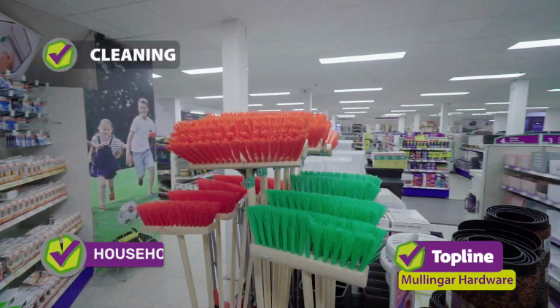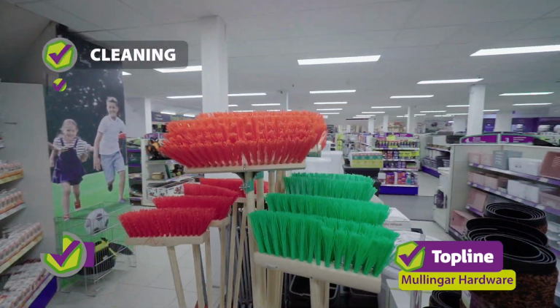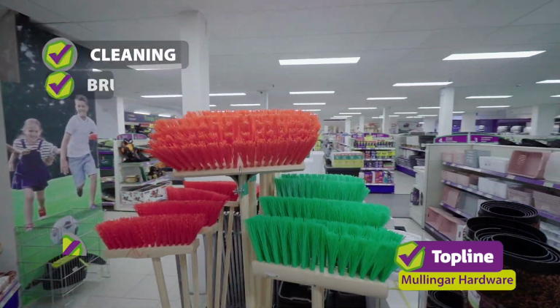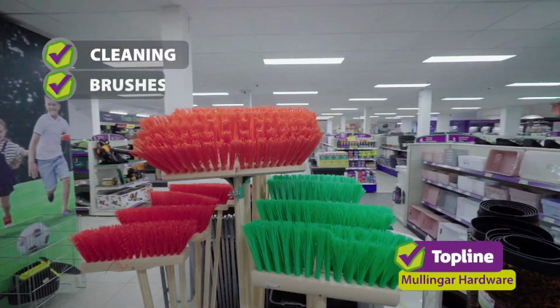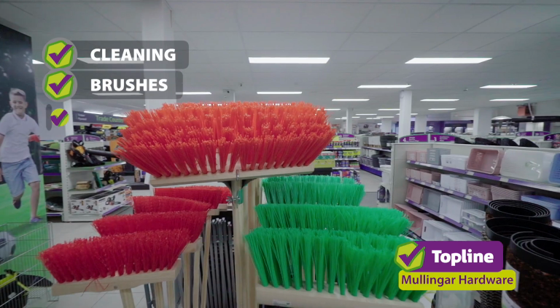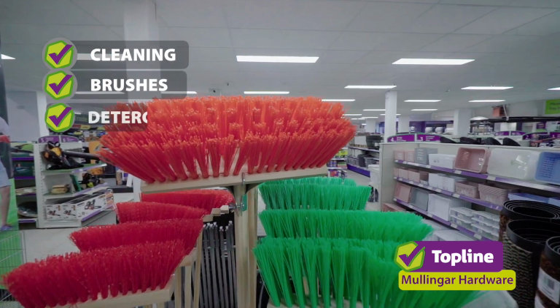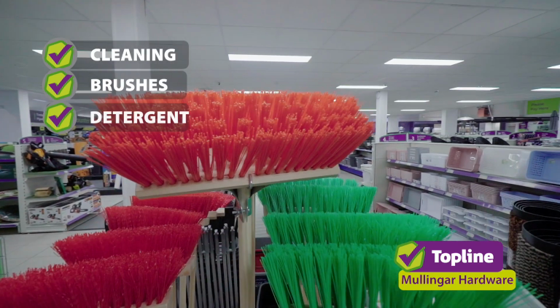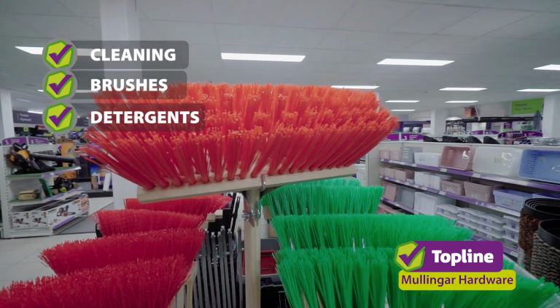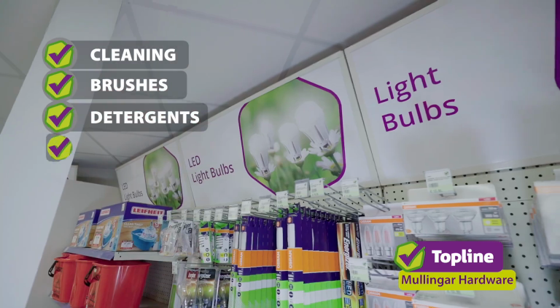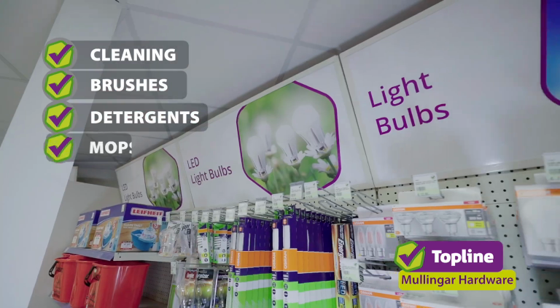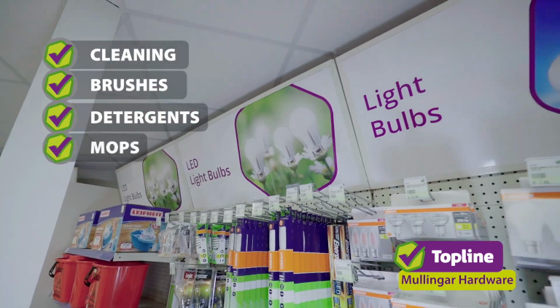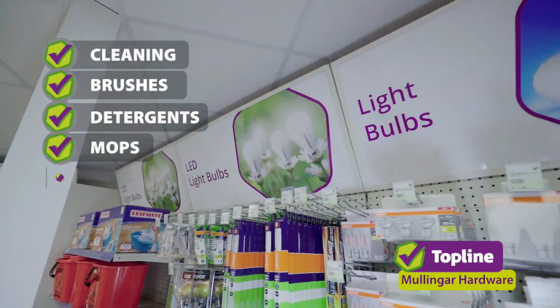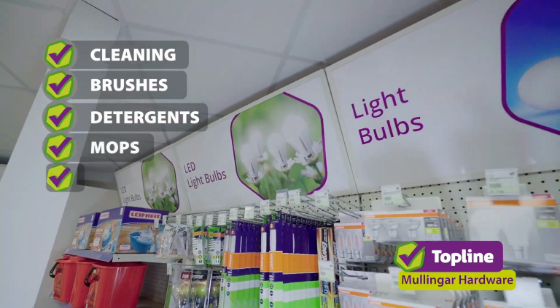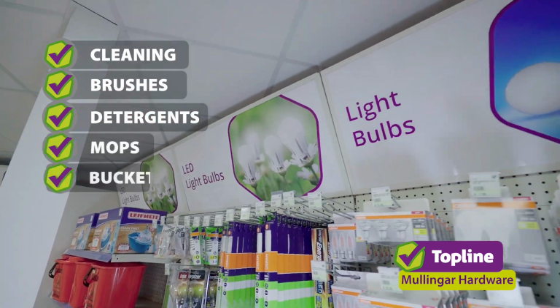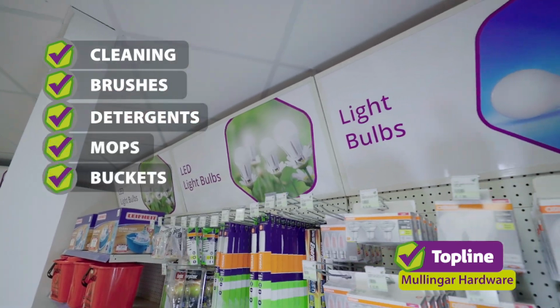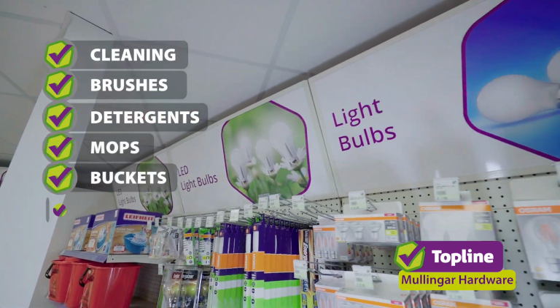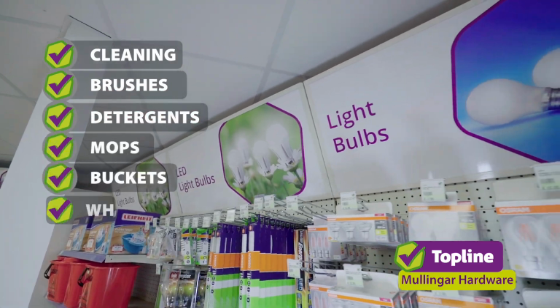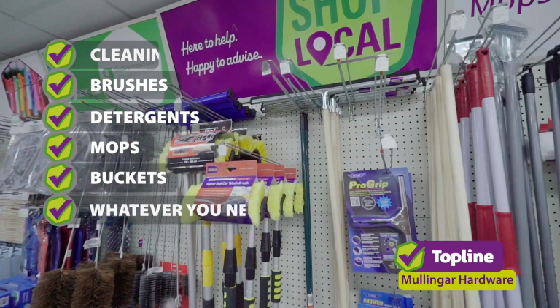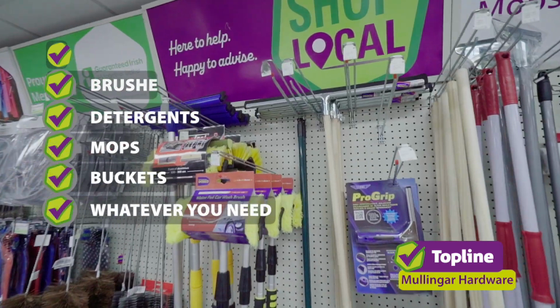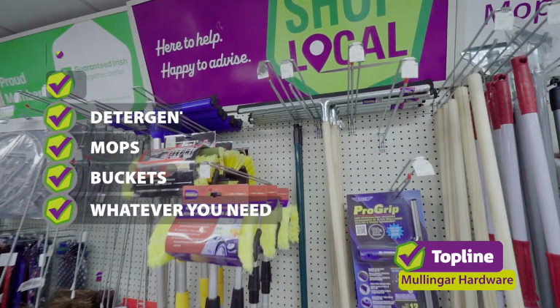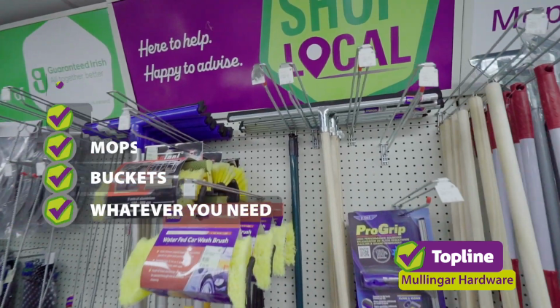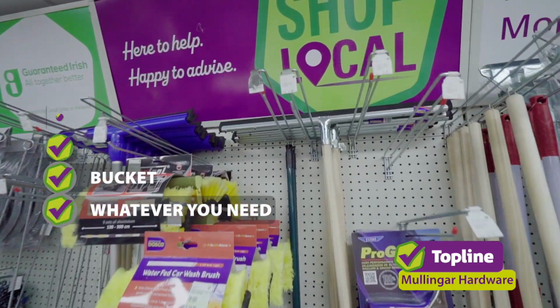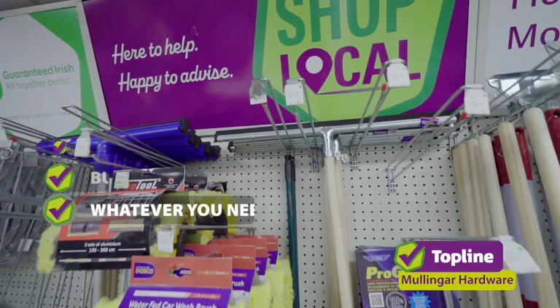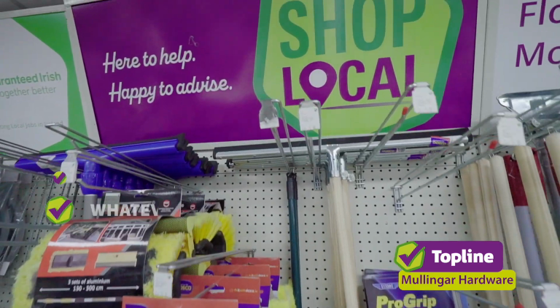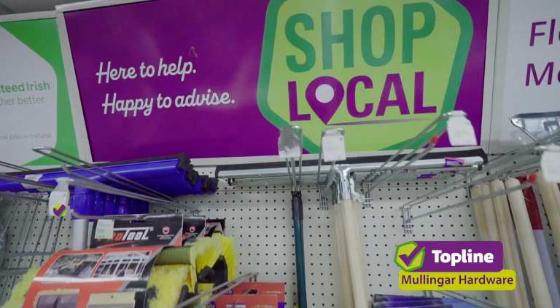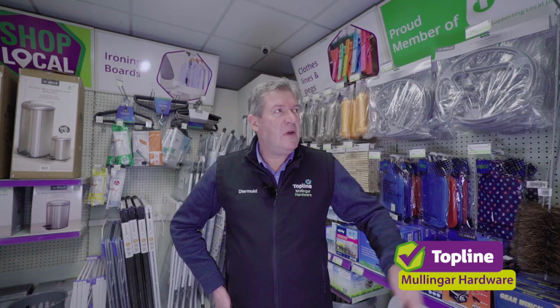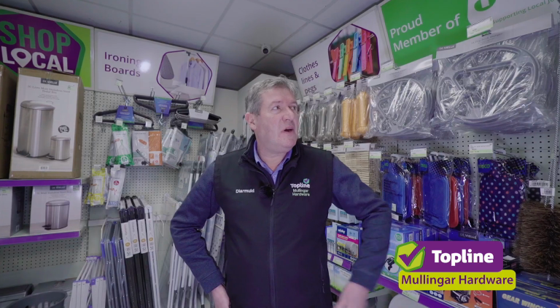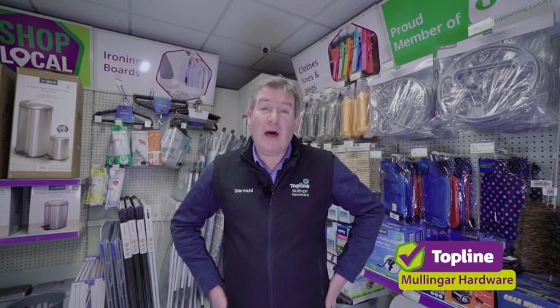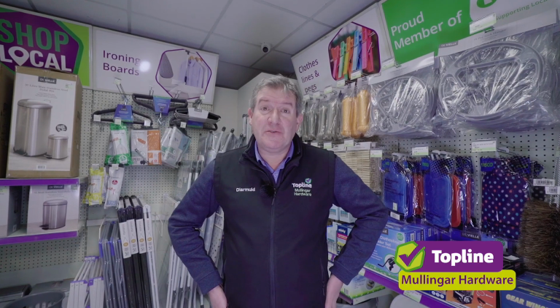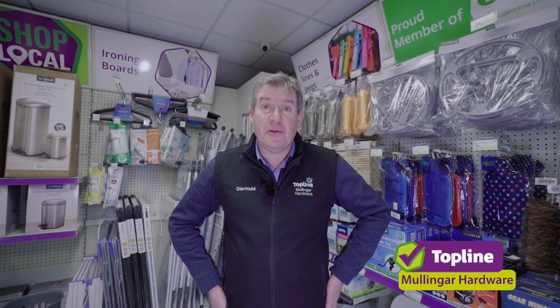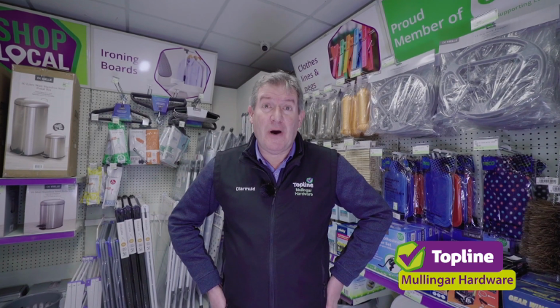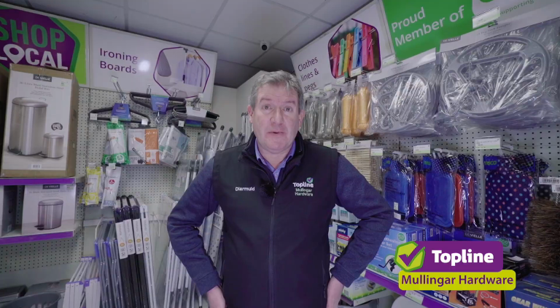Cleaning, brushes, detergents, mops, buckets — whatever you need, it's all here for you here in the household department.